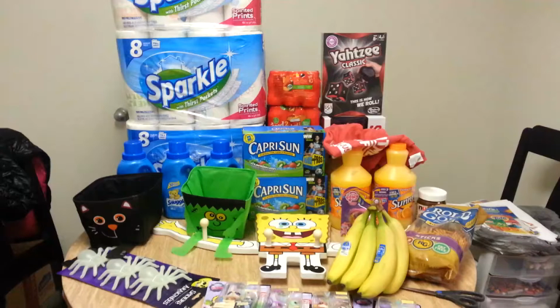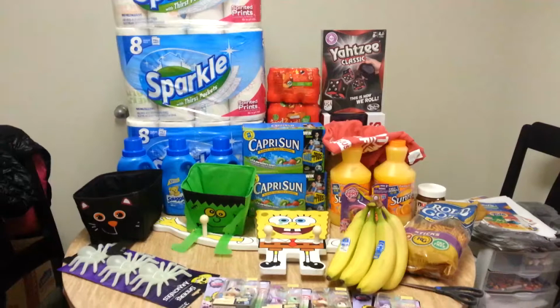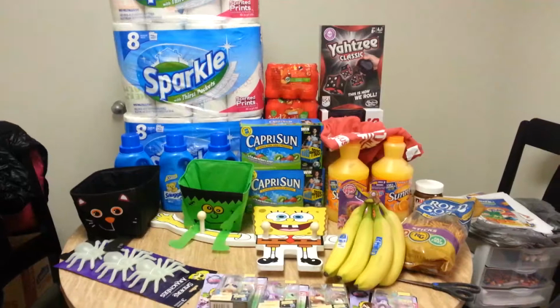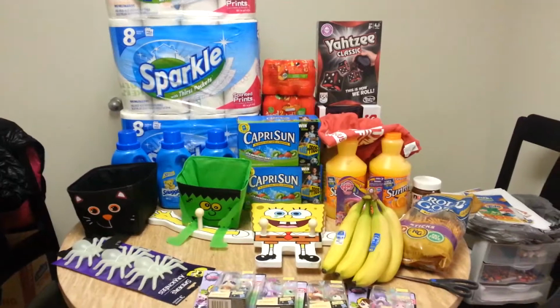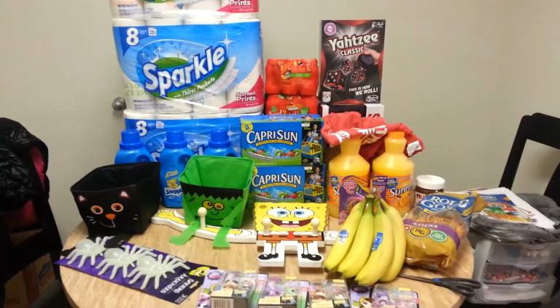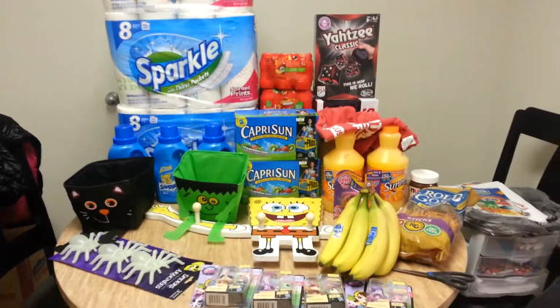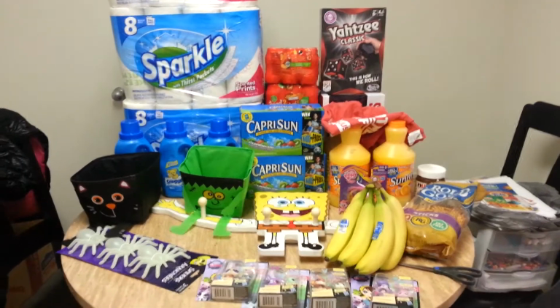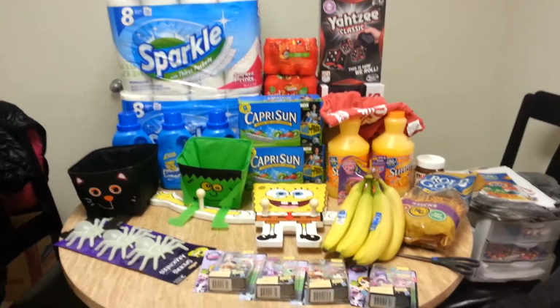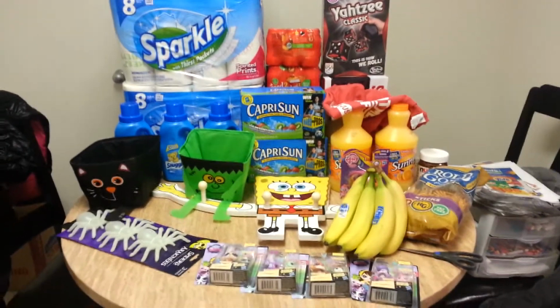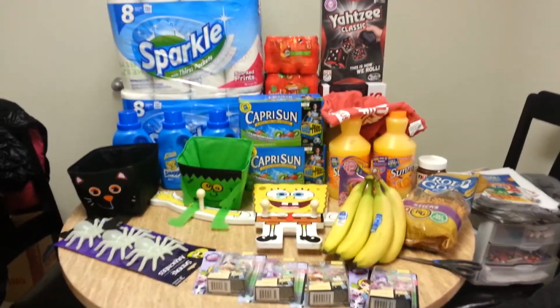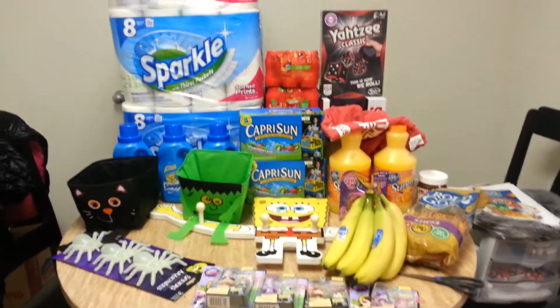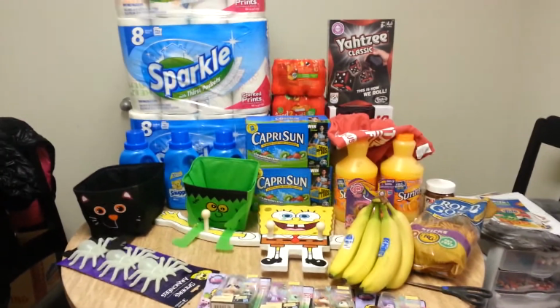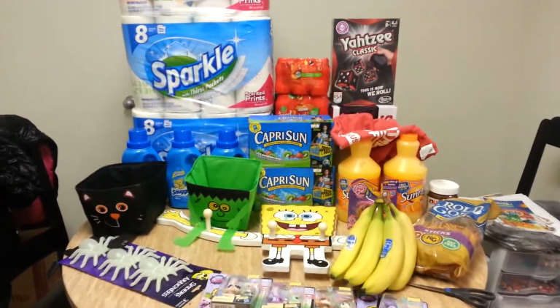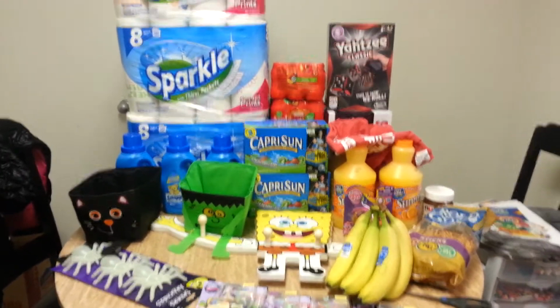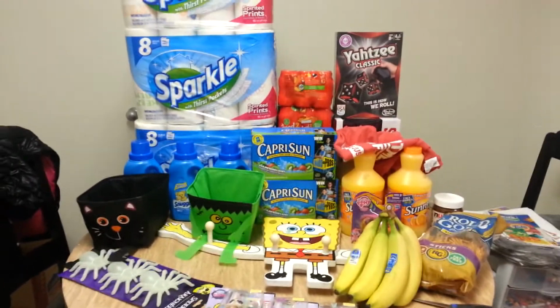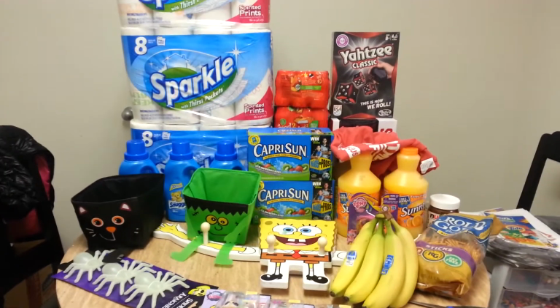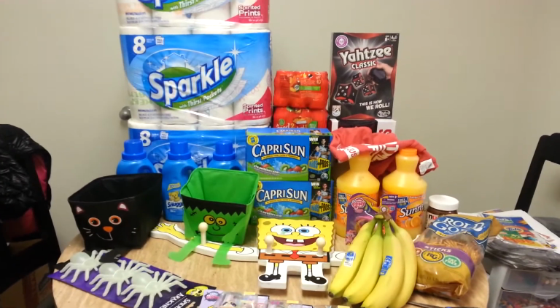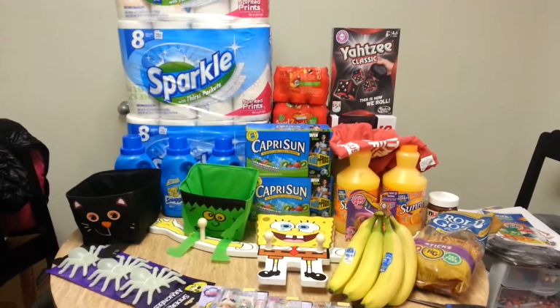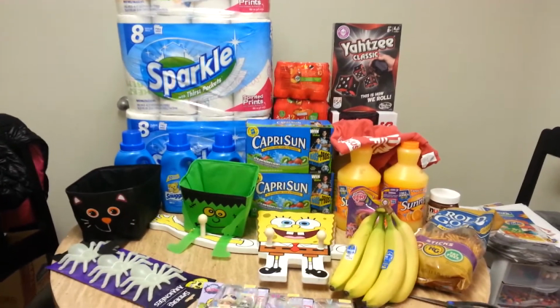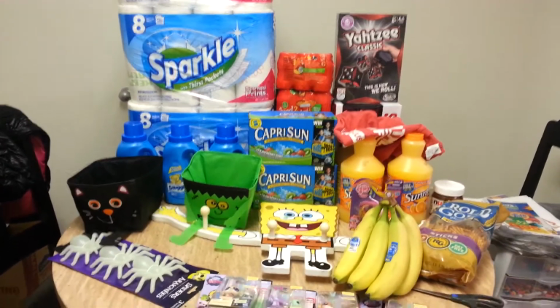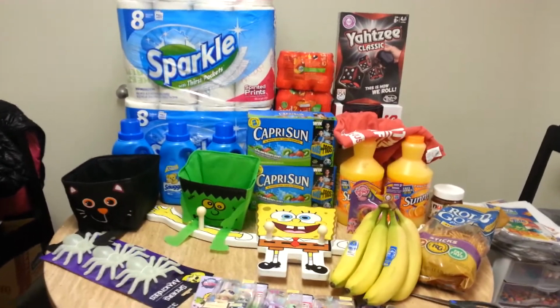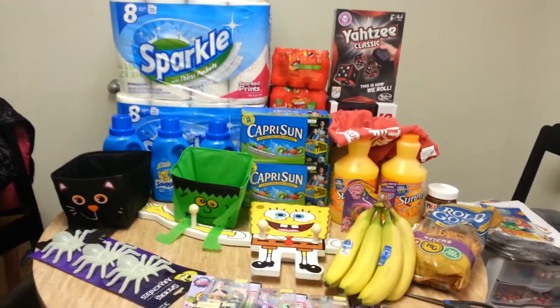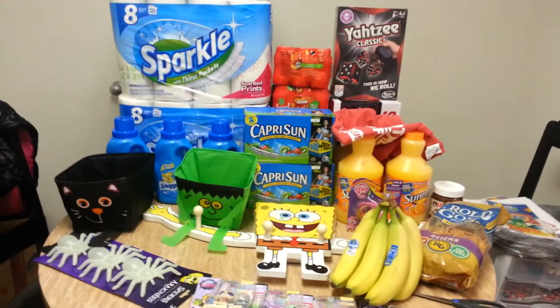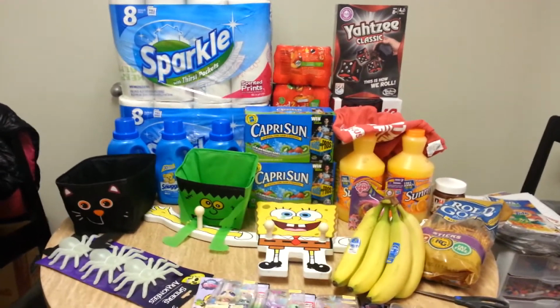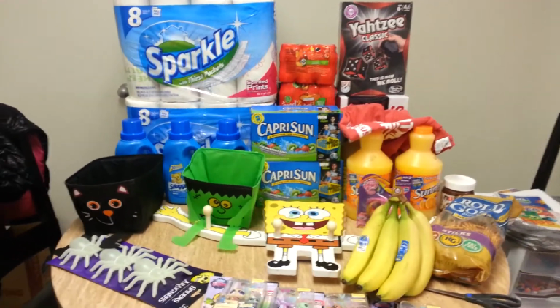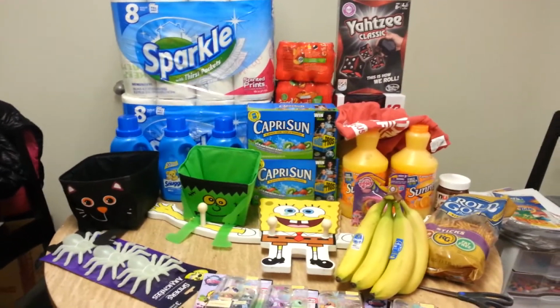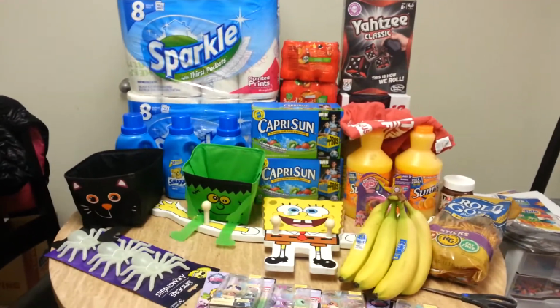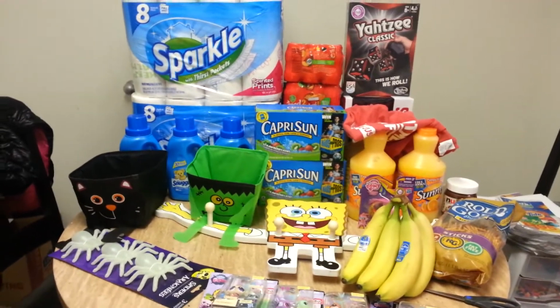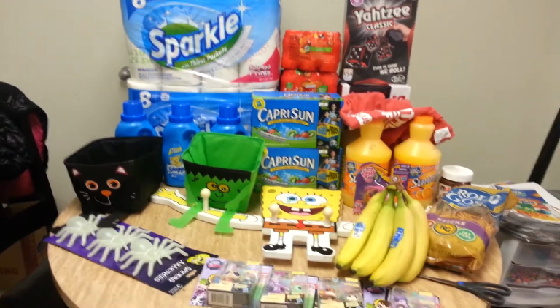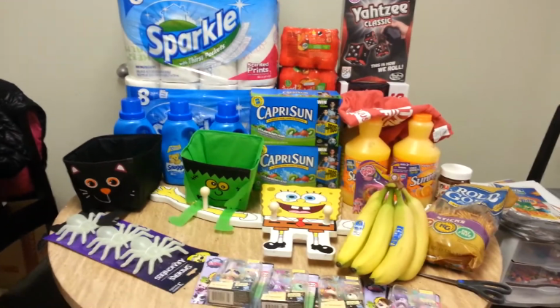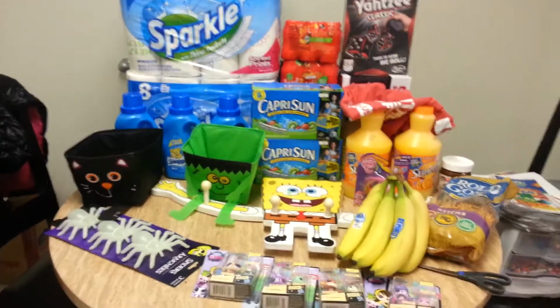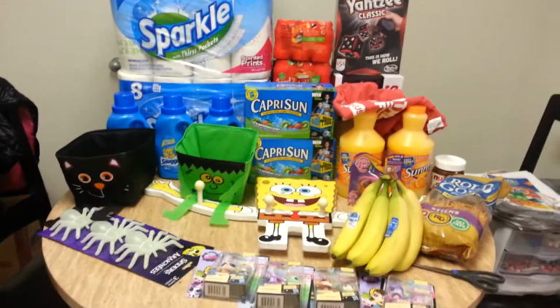Hey guys, it's Monica from DealSearchingMama.com bringing you your shopping Sunday haul video.